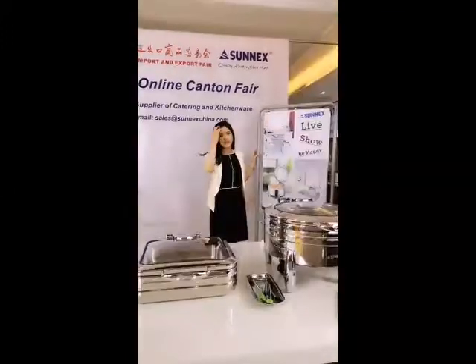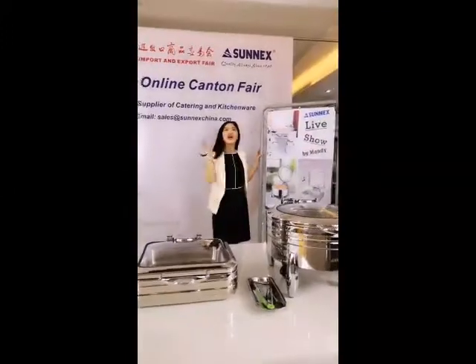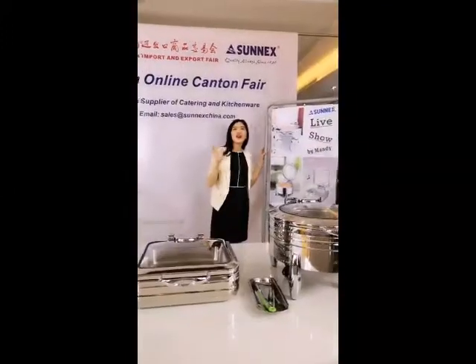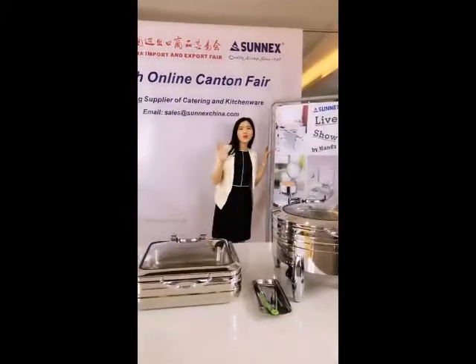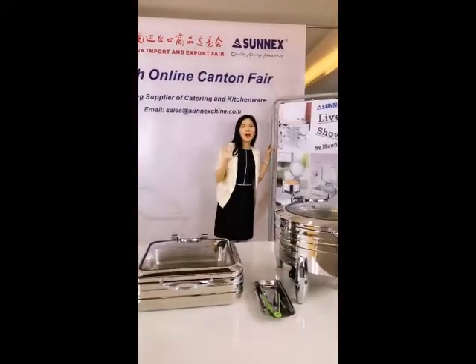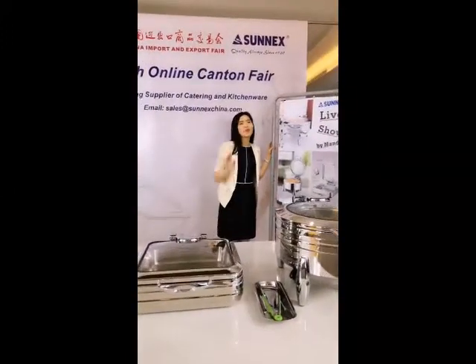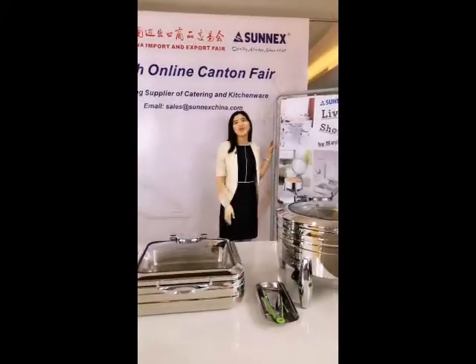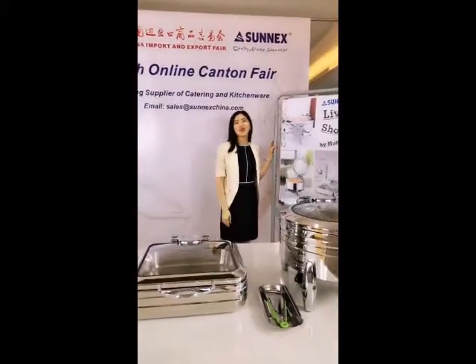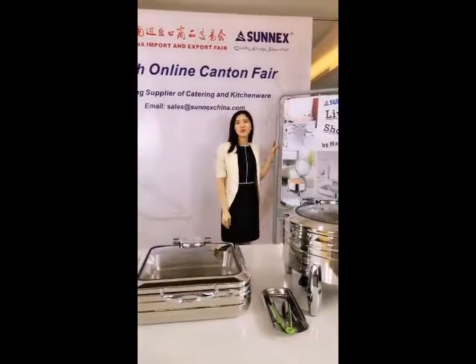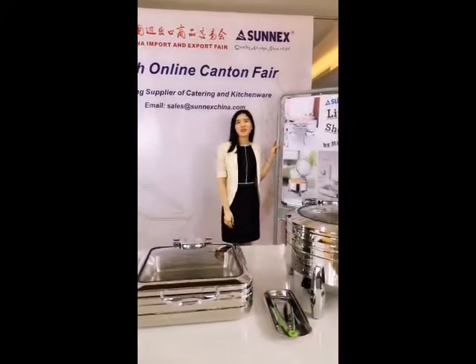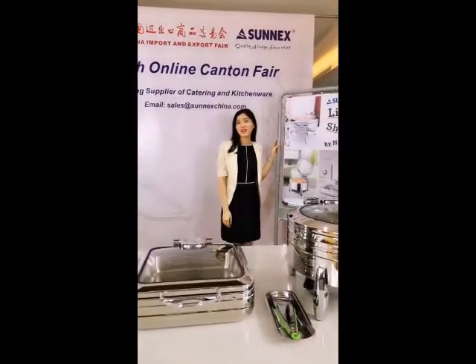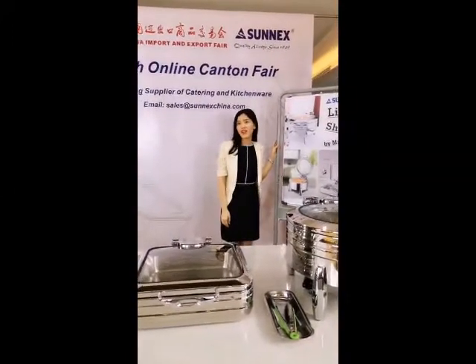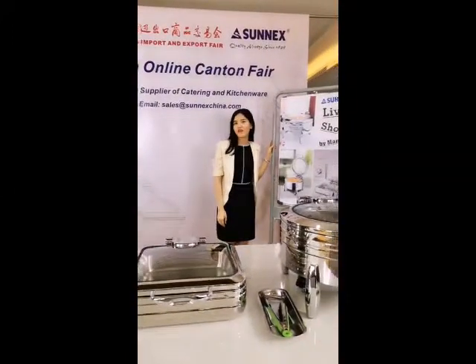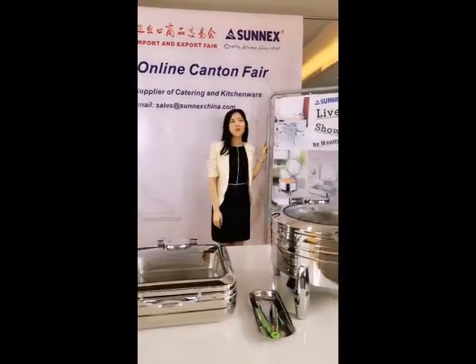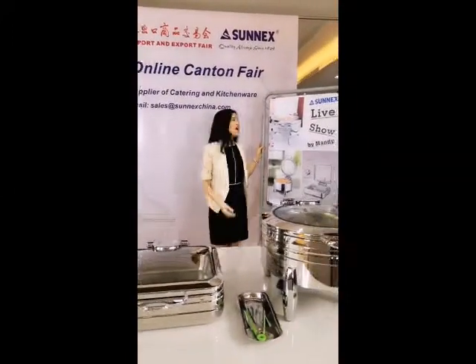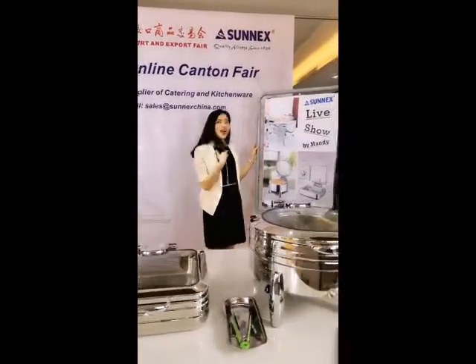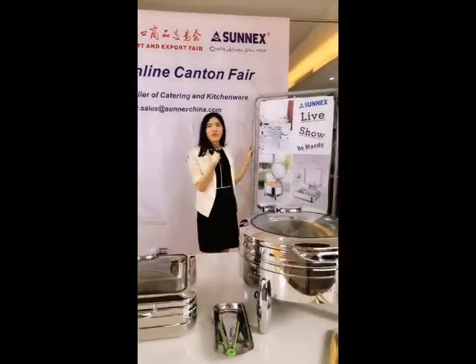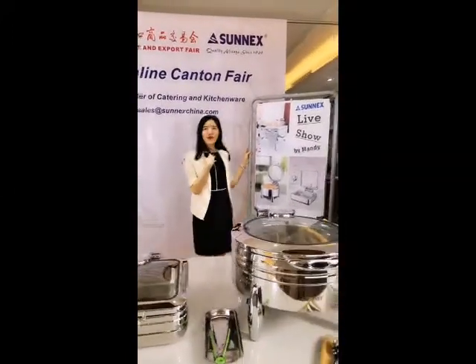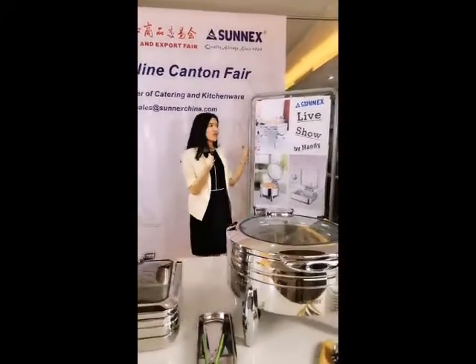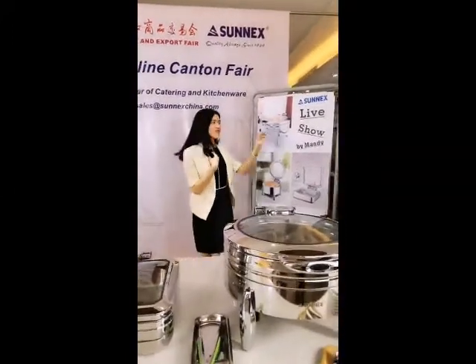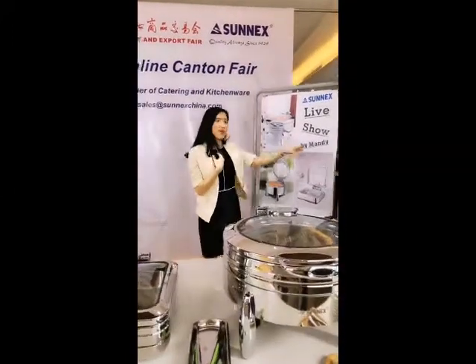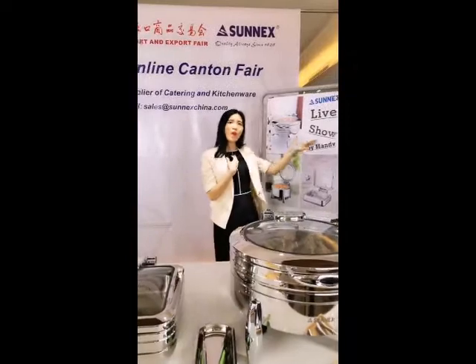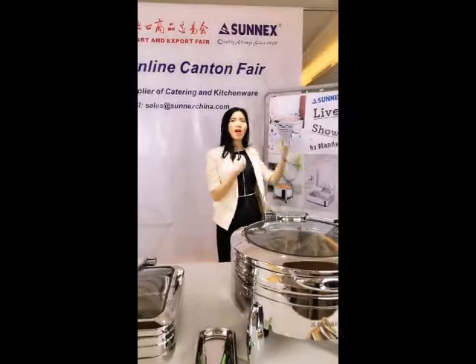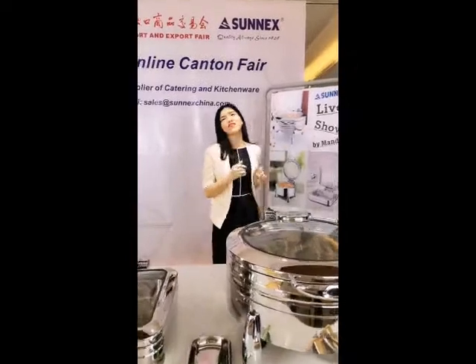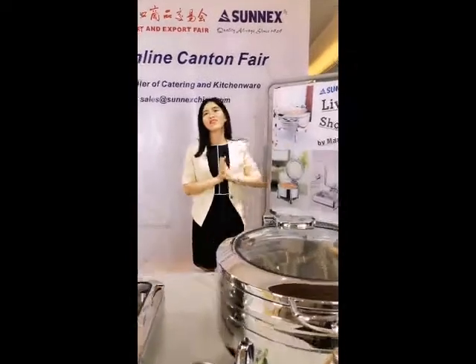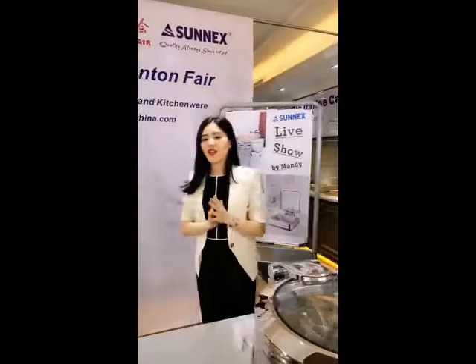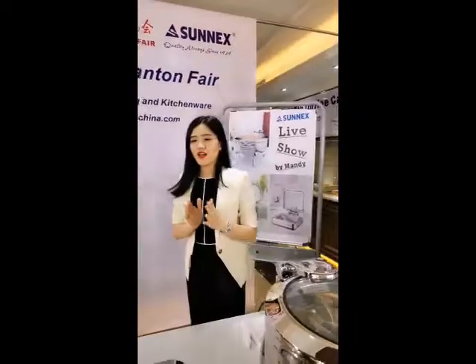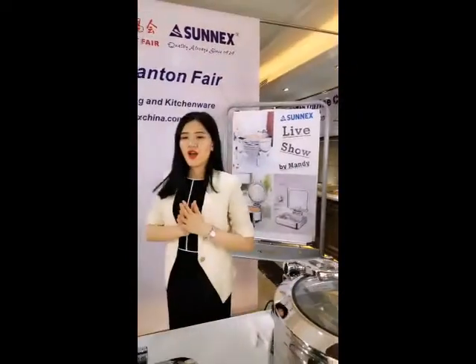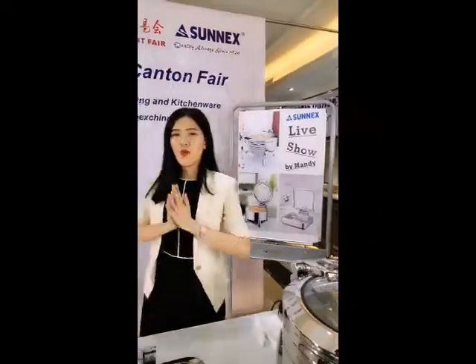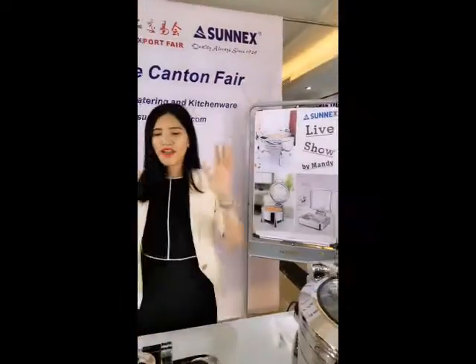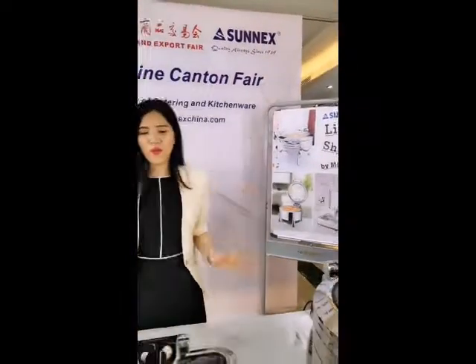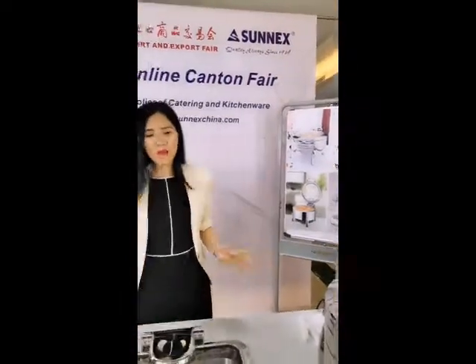Hello everyone, welcome to Sunny's Life Show. I am your host, Mandy Huang. Alright everyone,